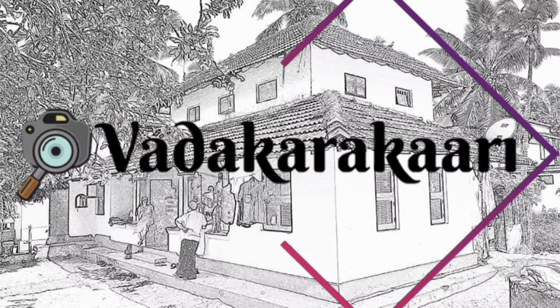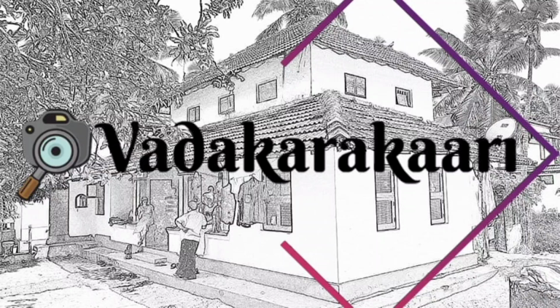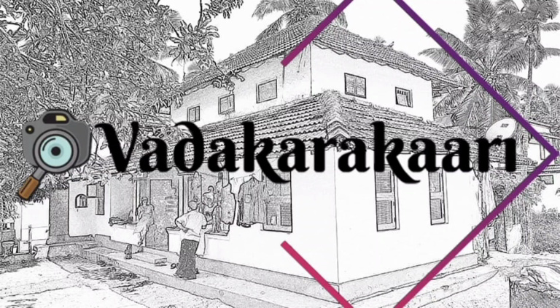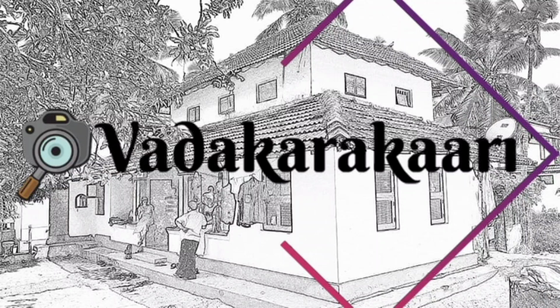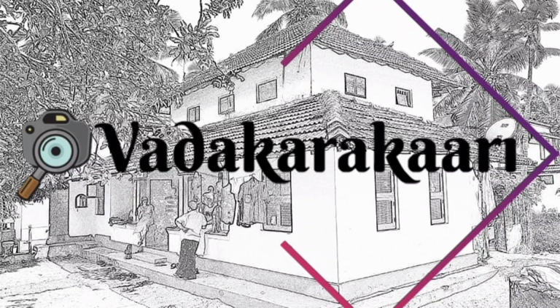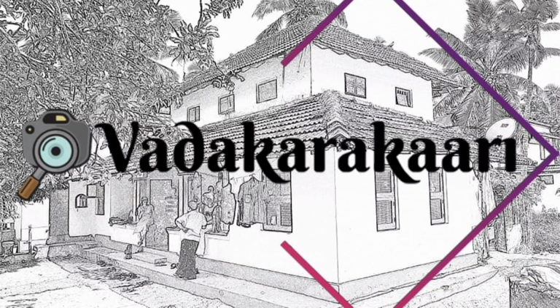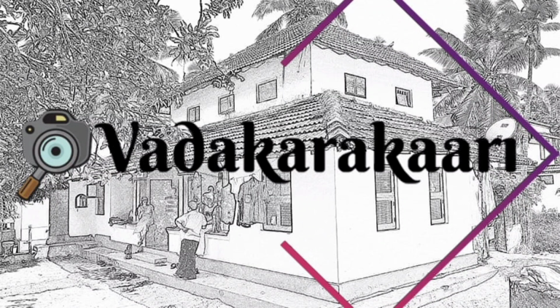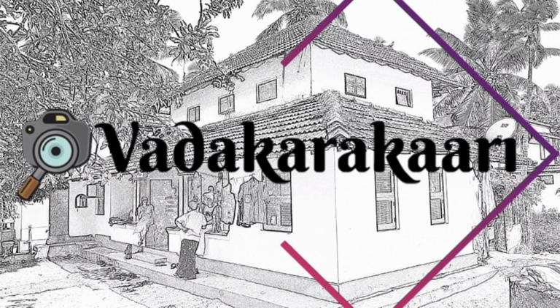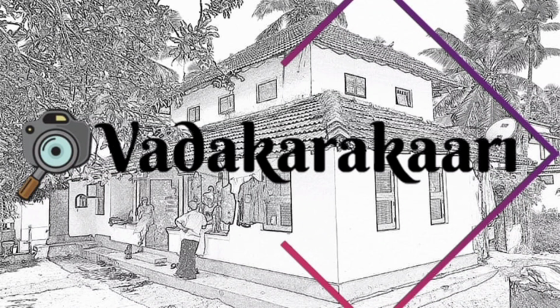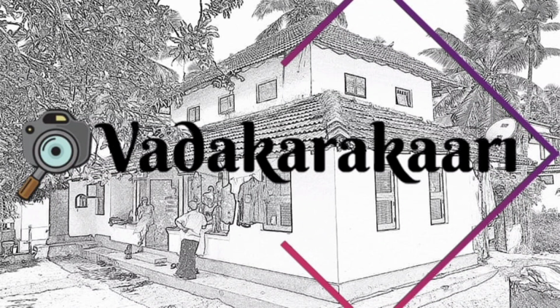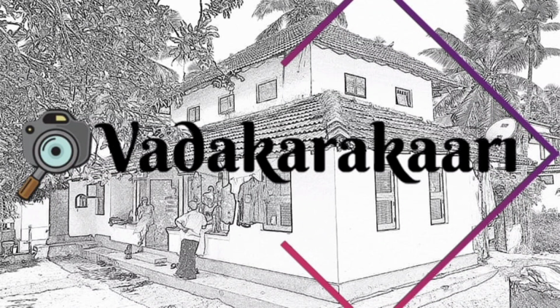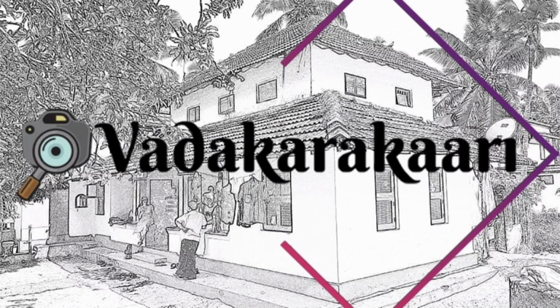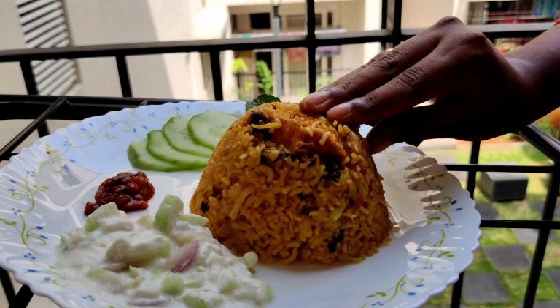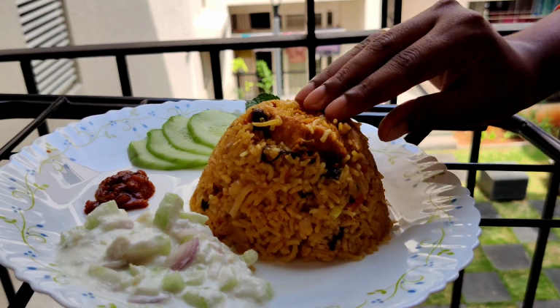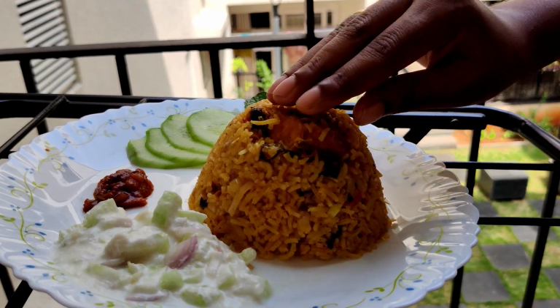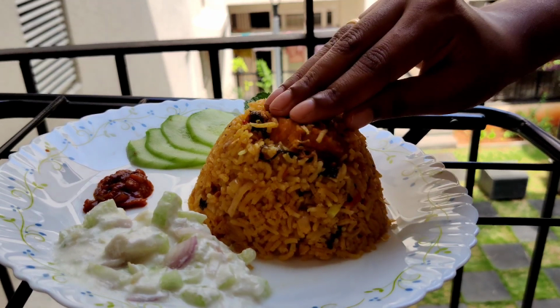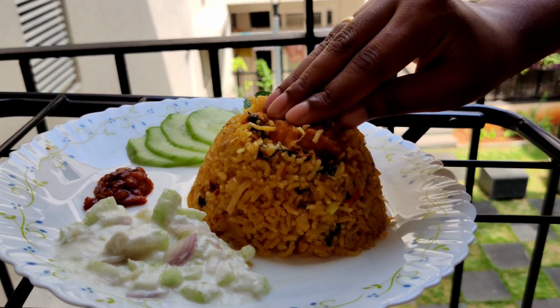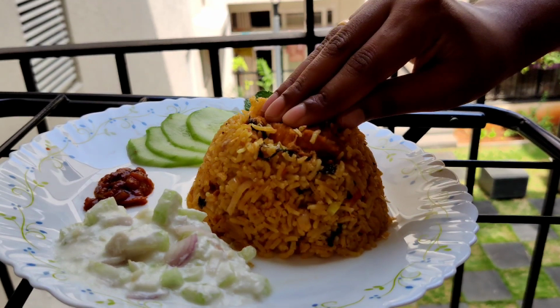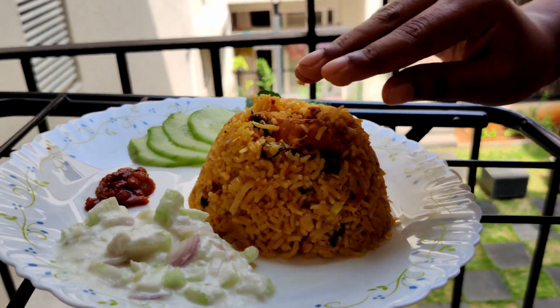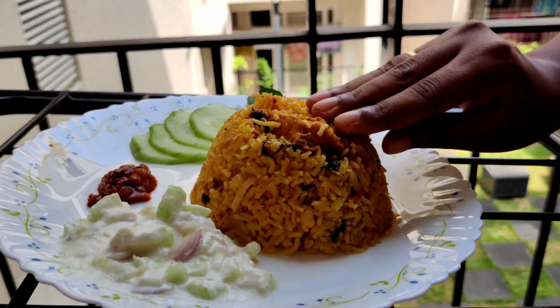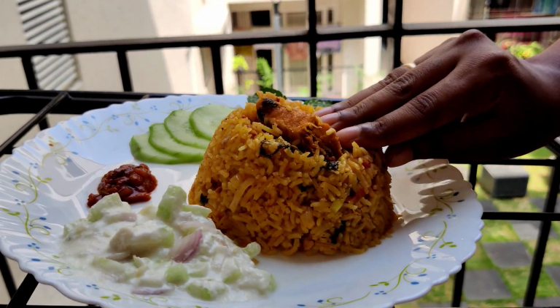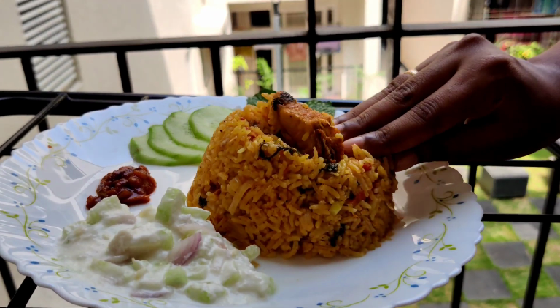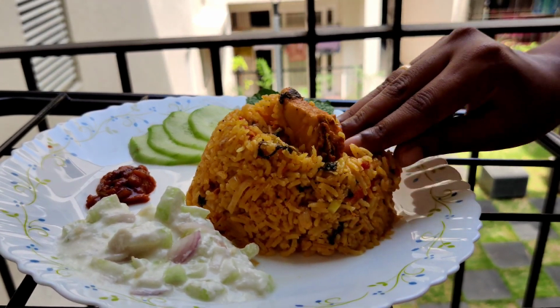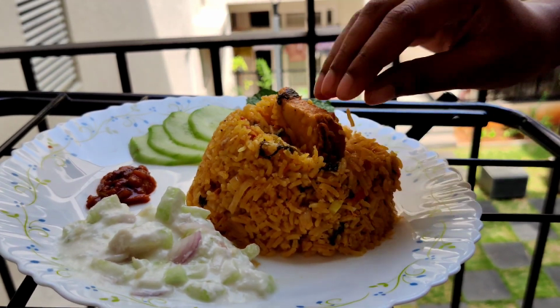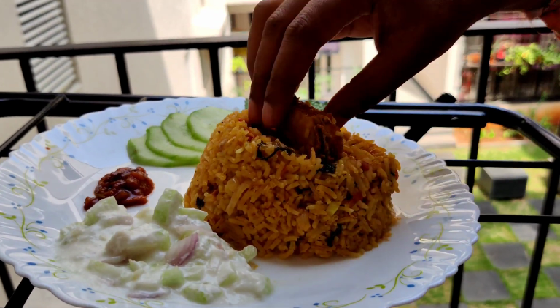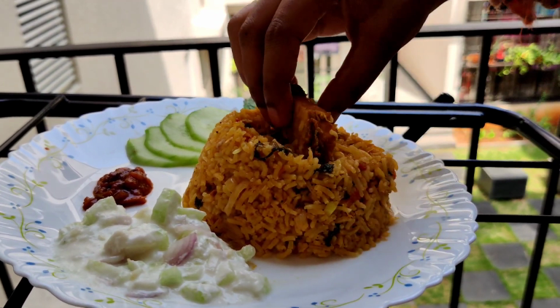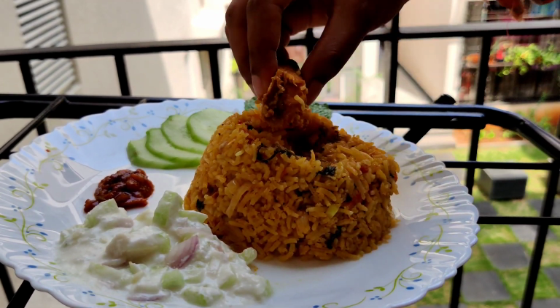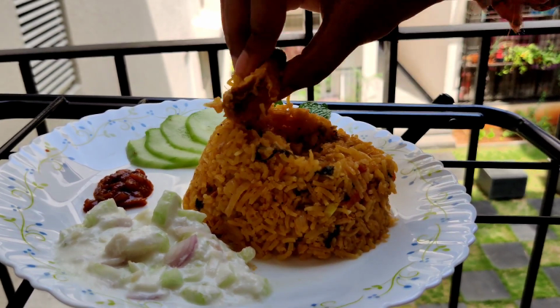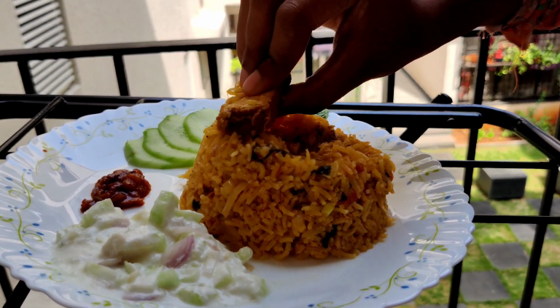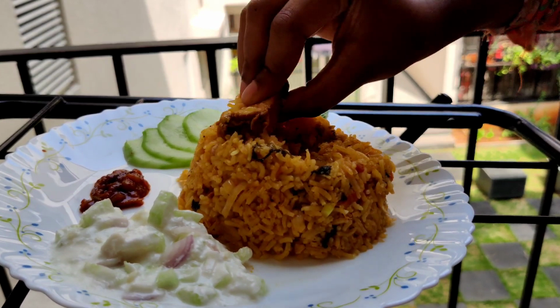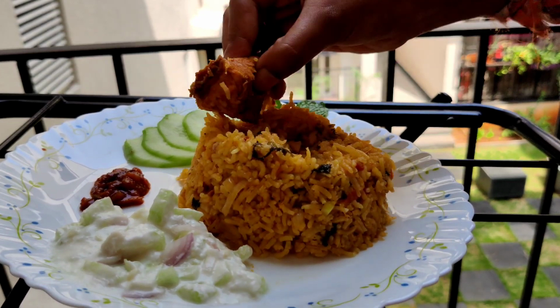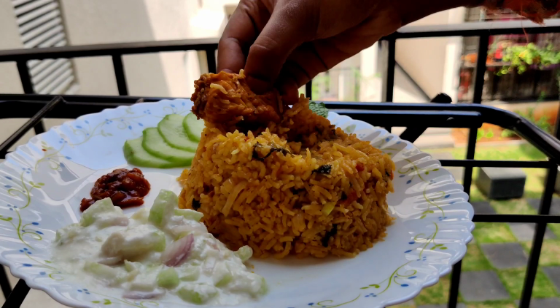Hello, hello. I am very excited to have a Tamil style biryani.